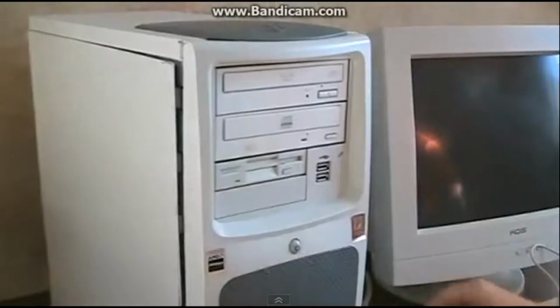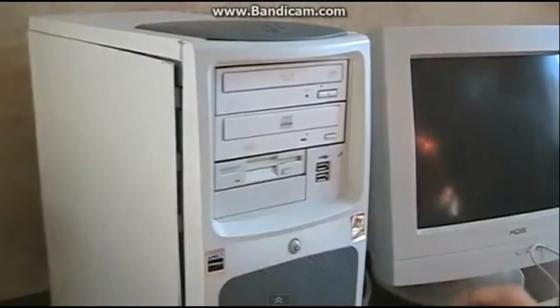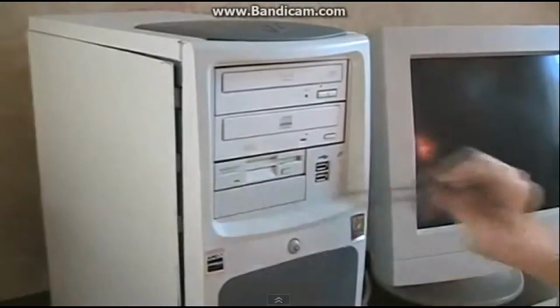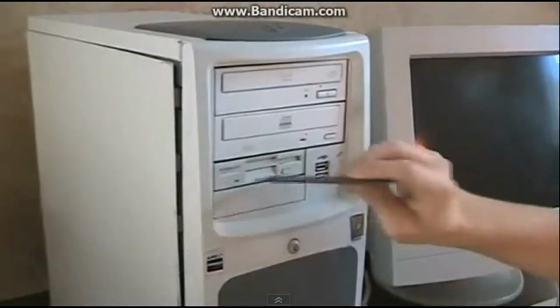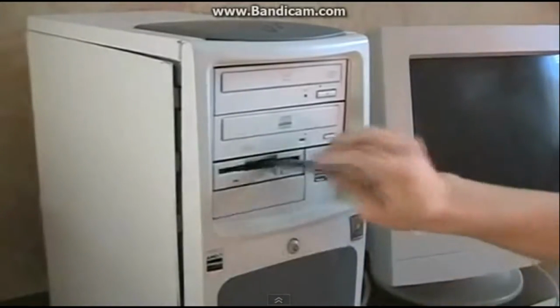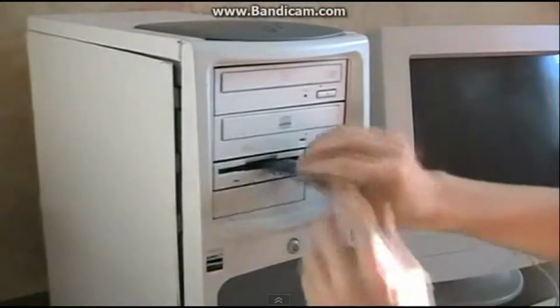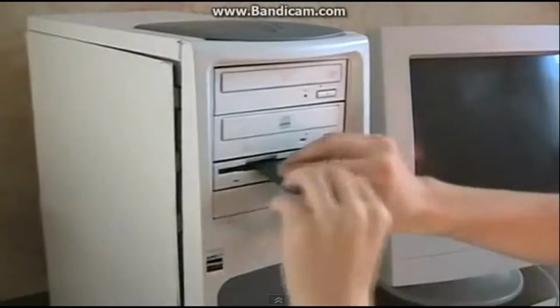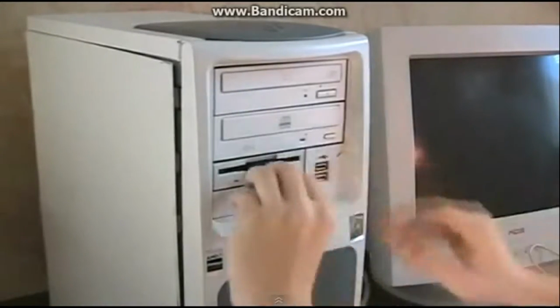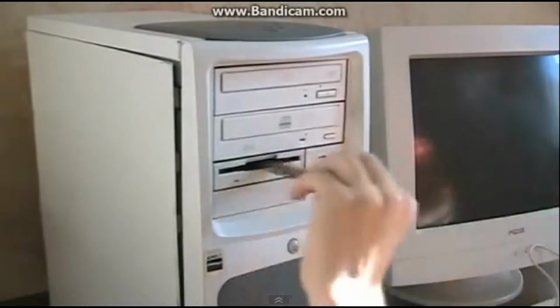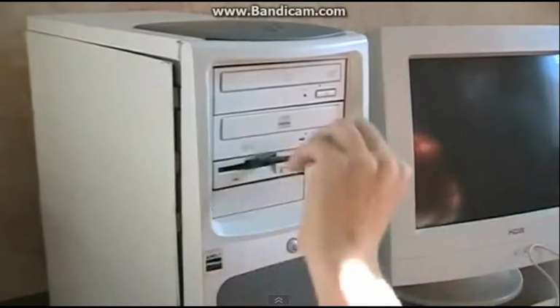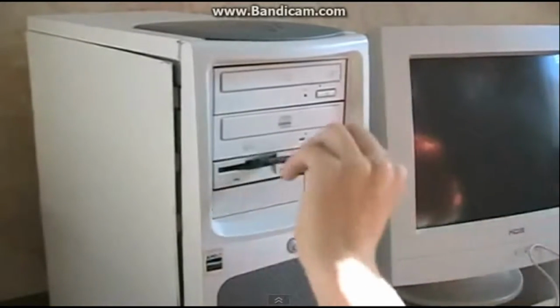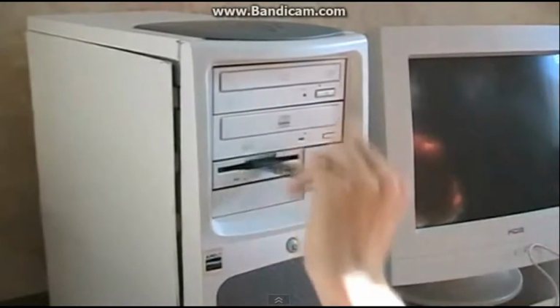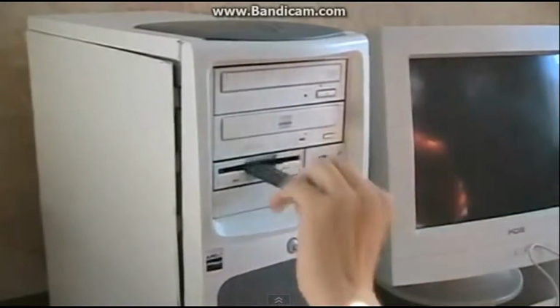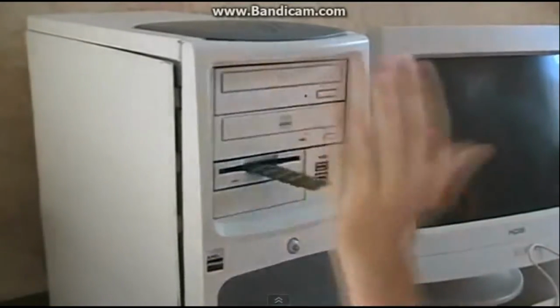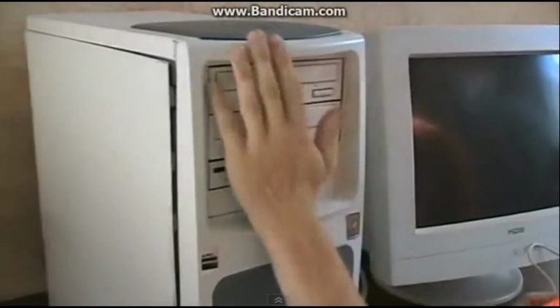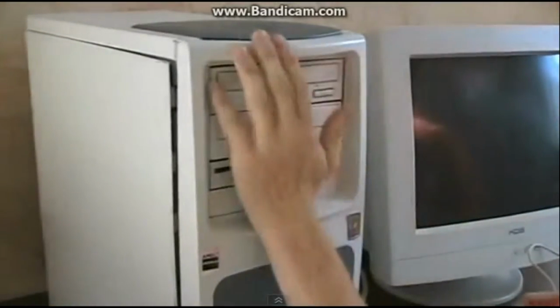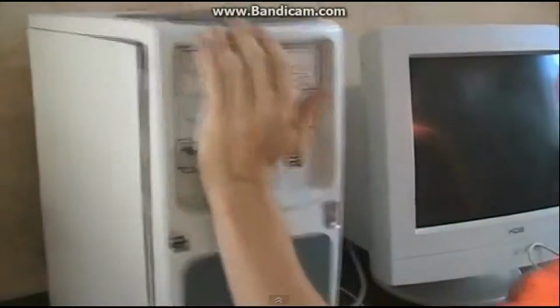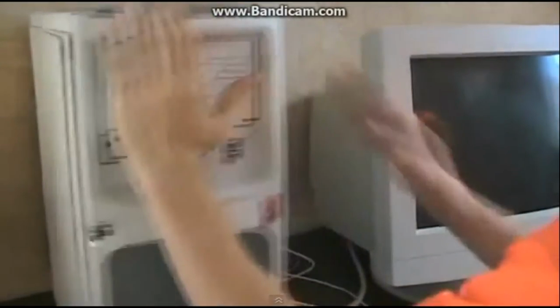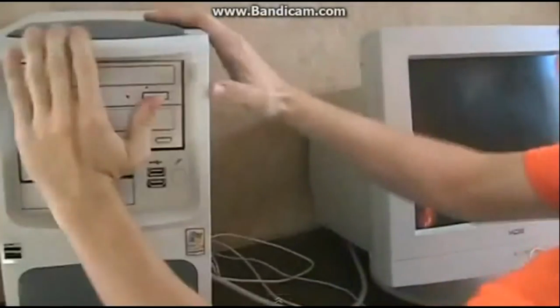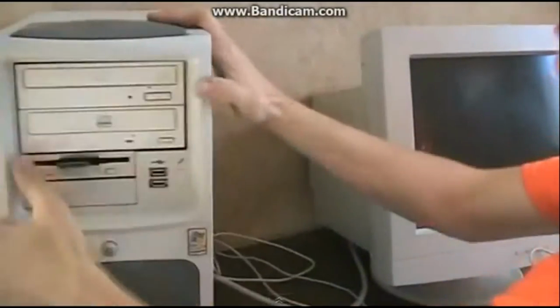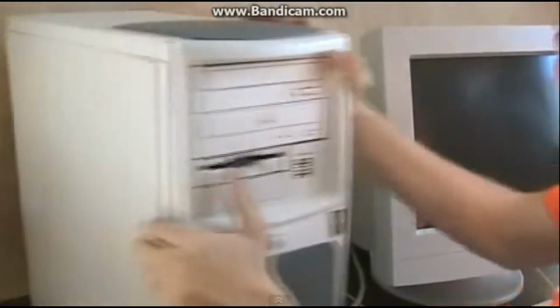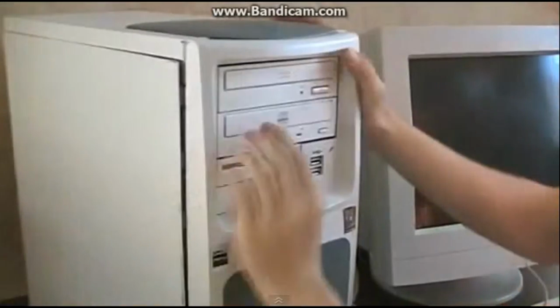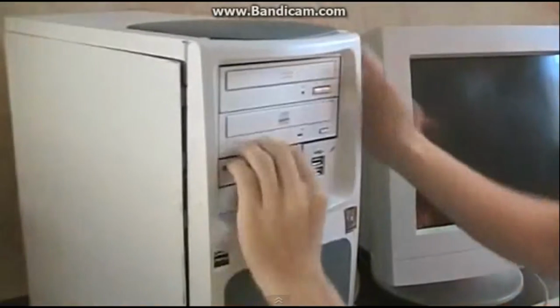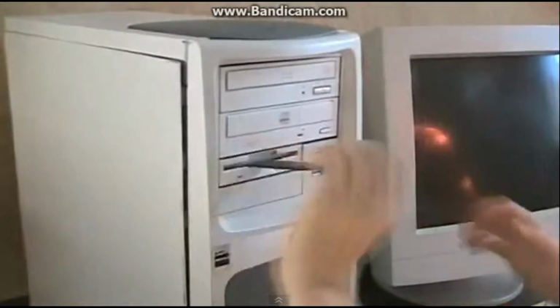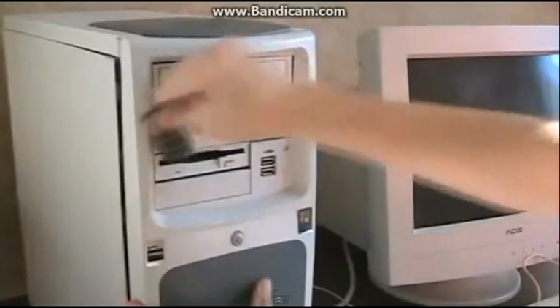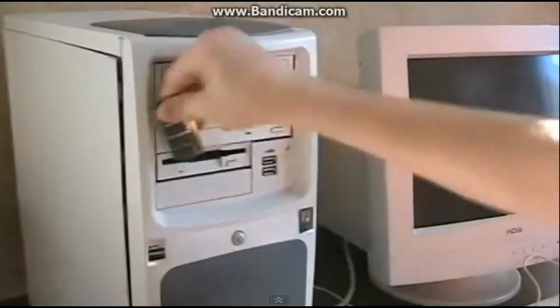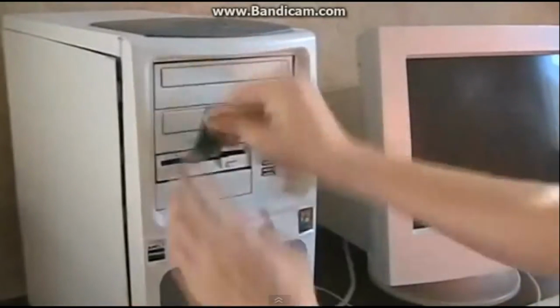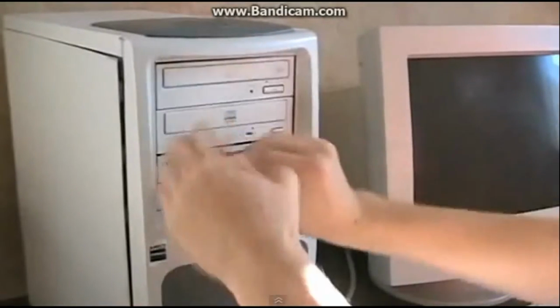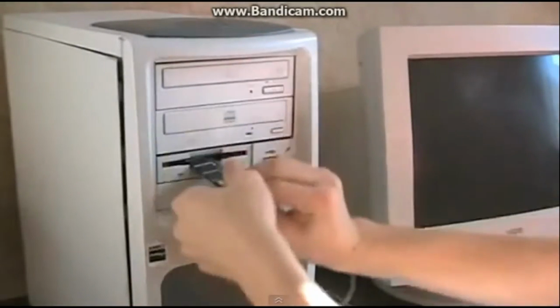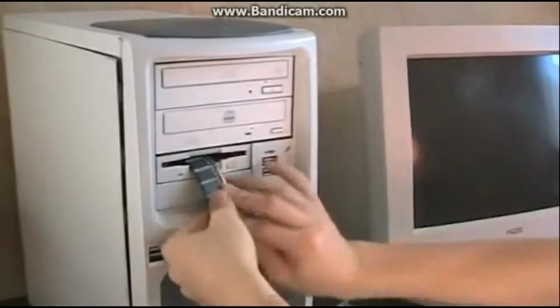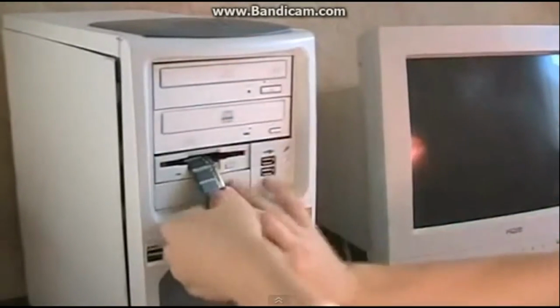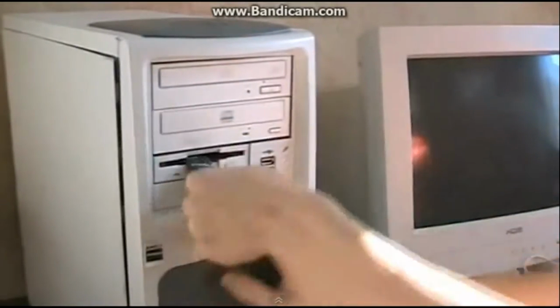See how you would like your RAM upgrade now, bitch. Piece of shit.